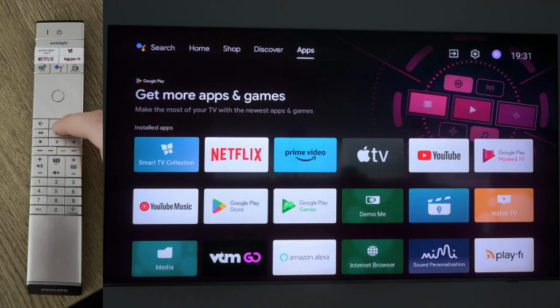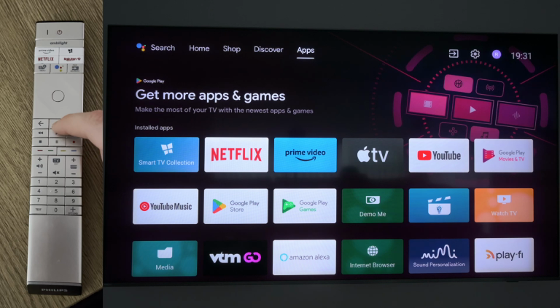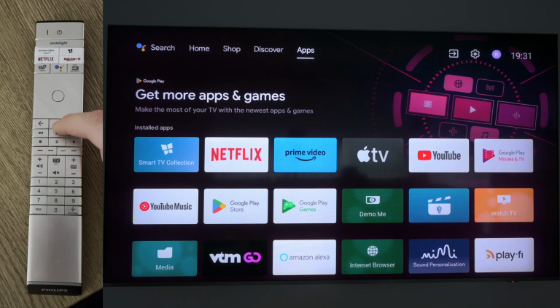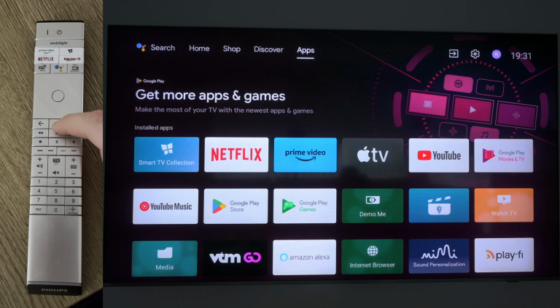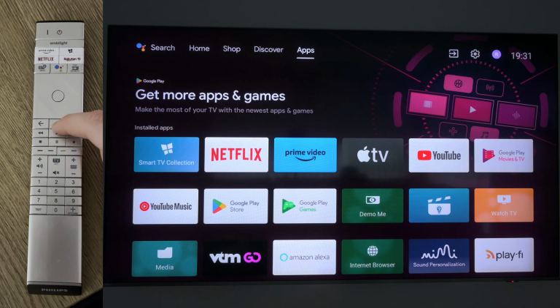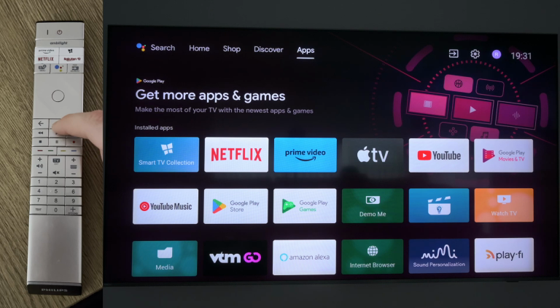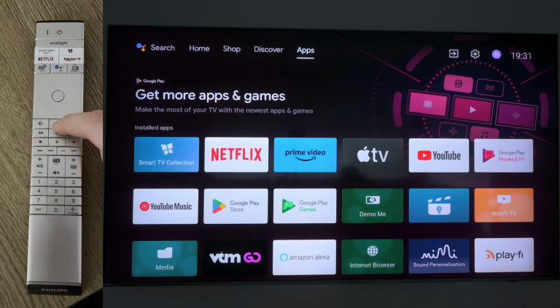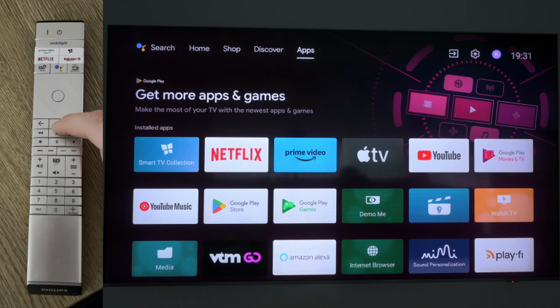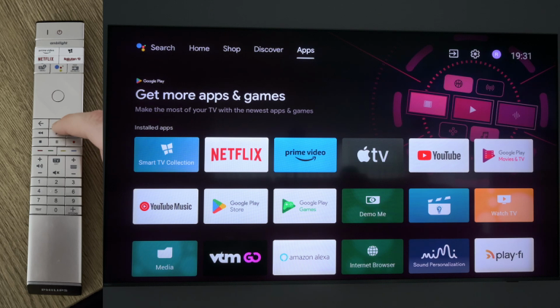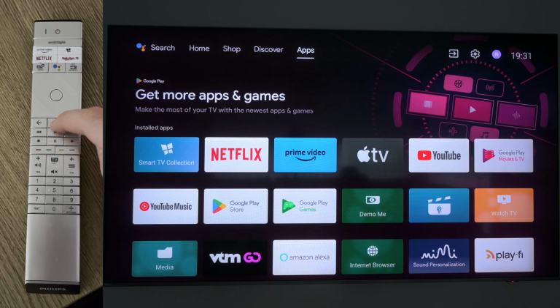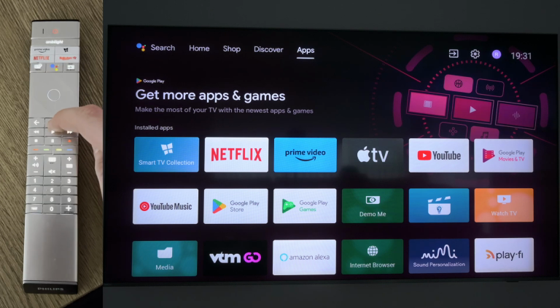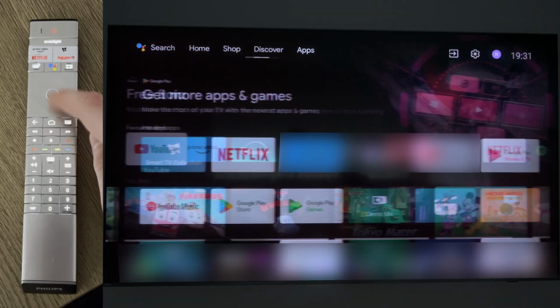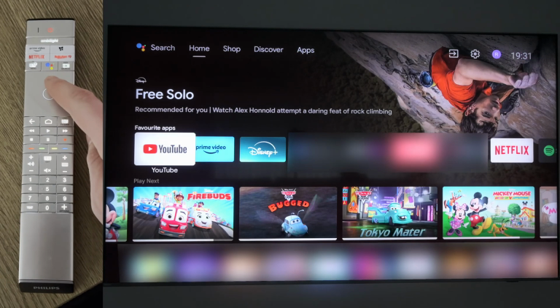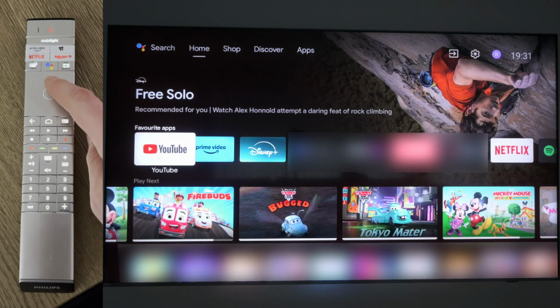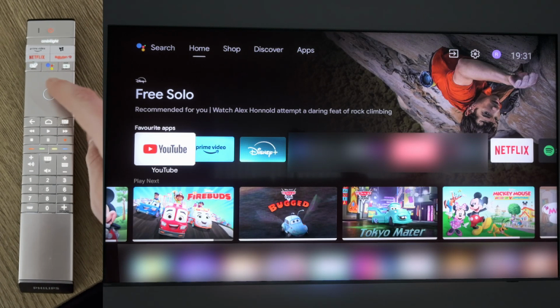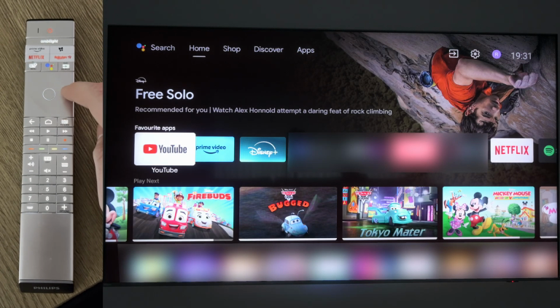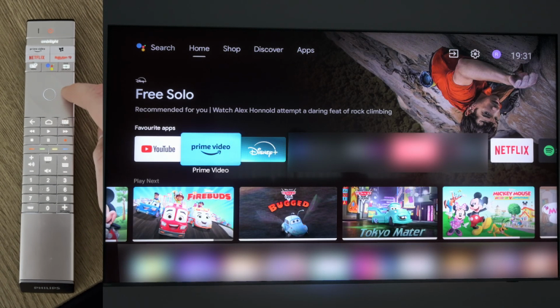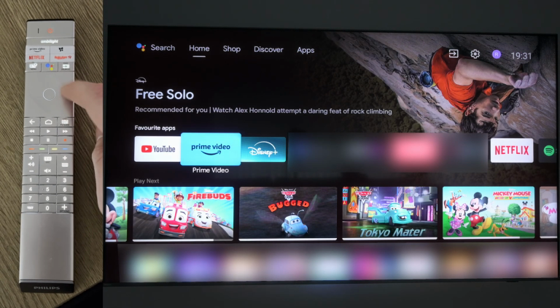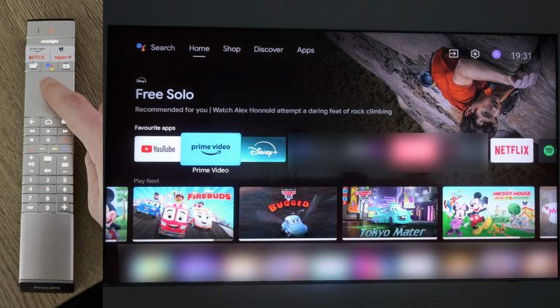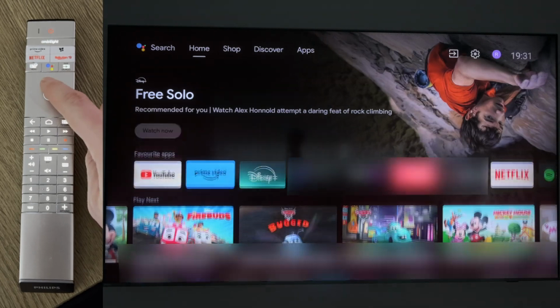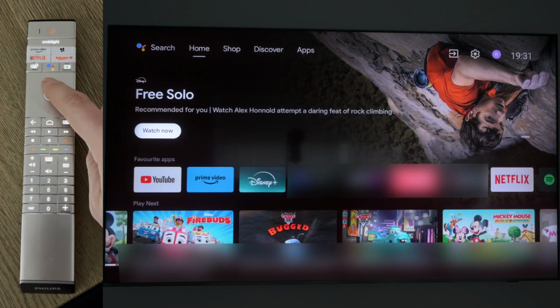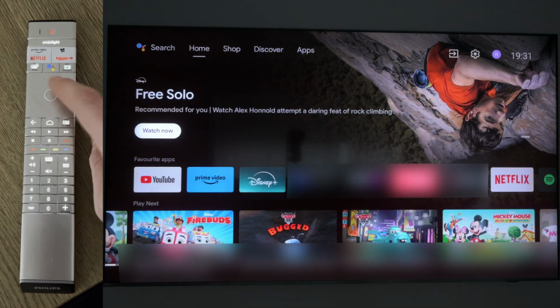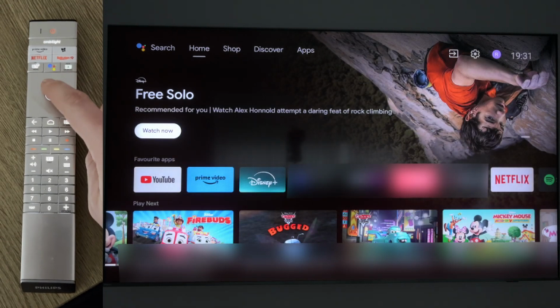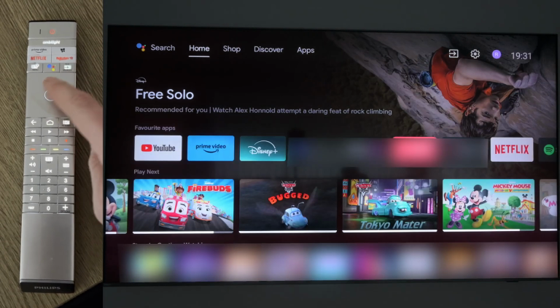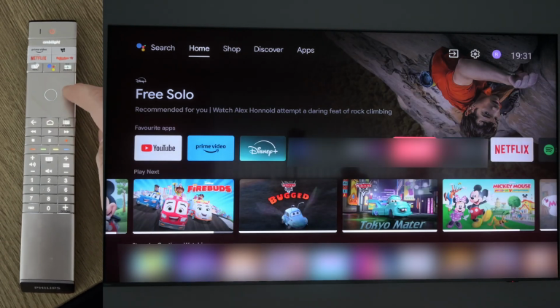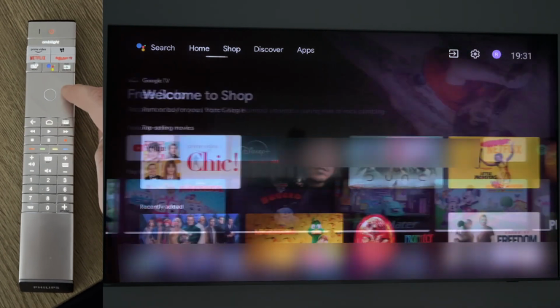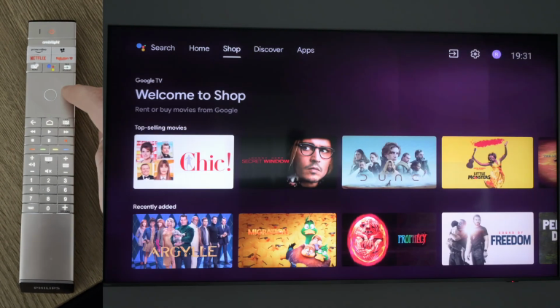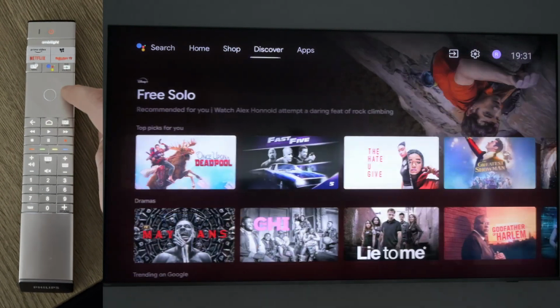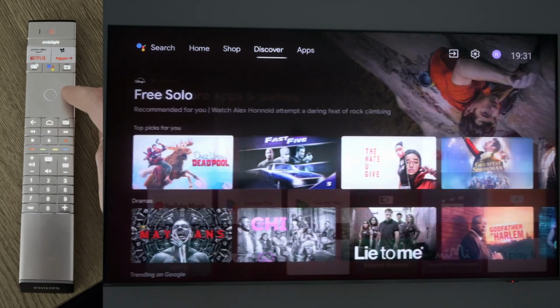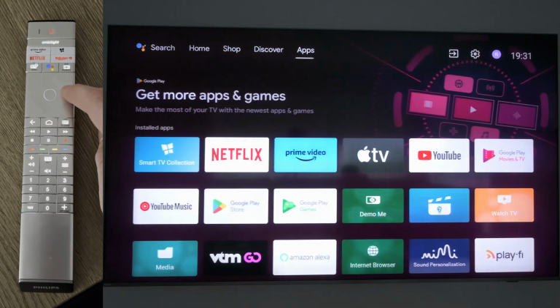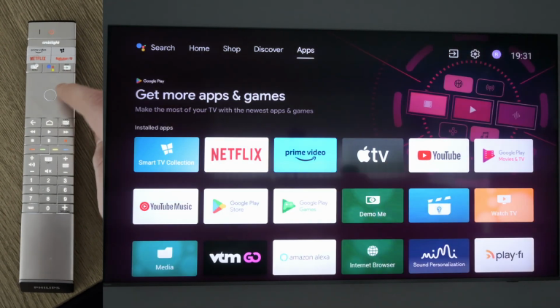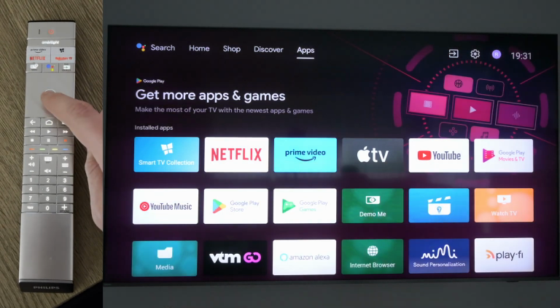To do this of course we need to have our TV turned on. We're going to be clicking the home button on our TV. We're then going to be coming up to the top, clicking on our home section right here.